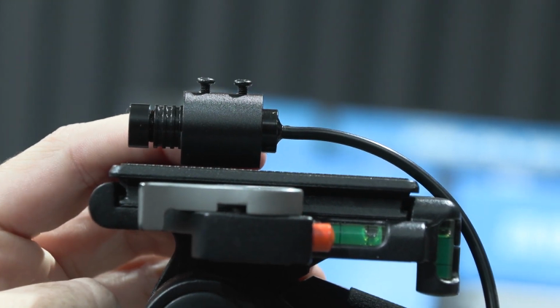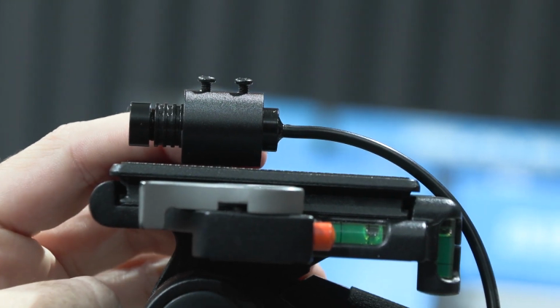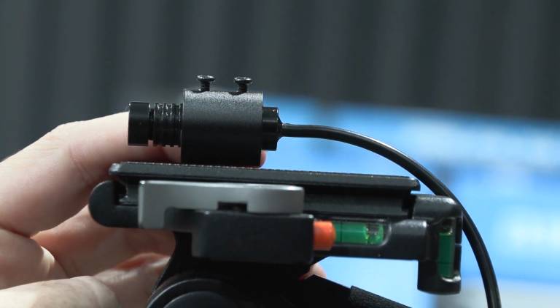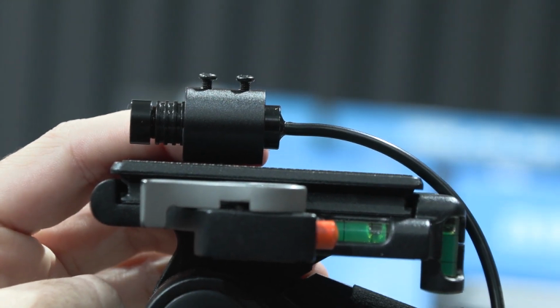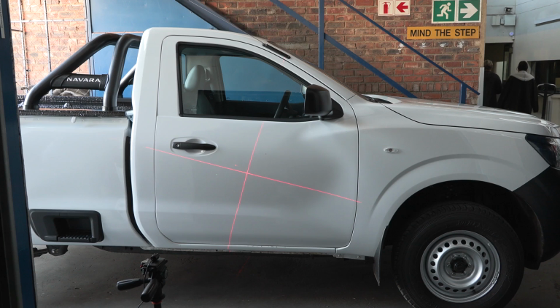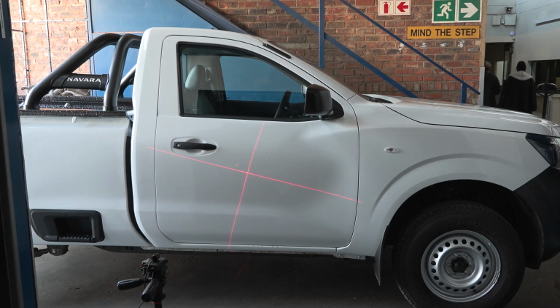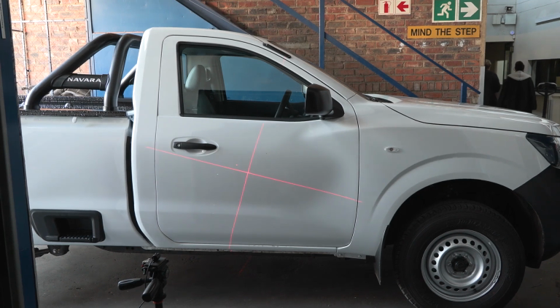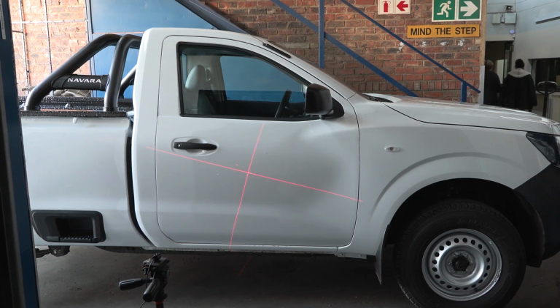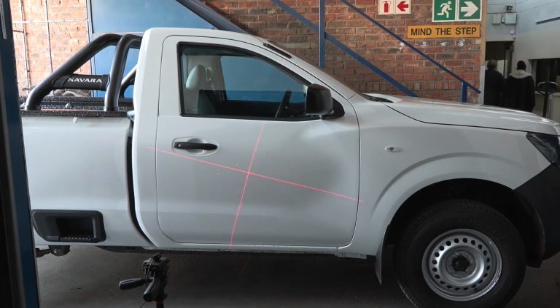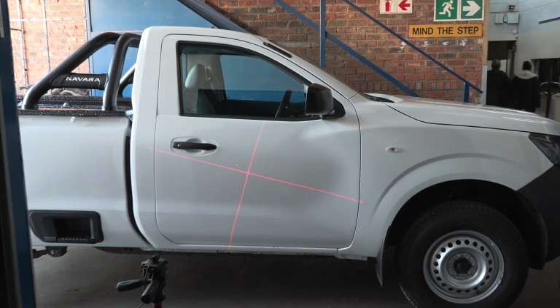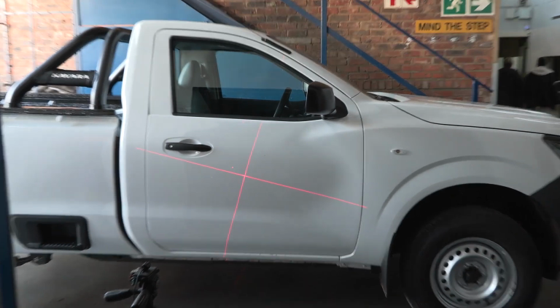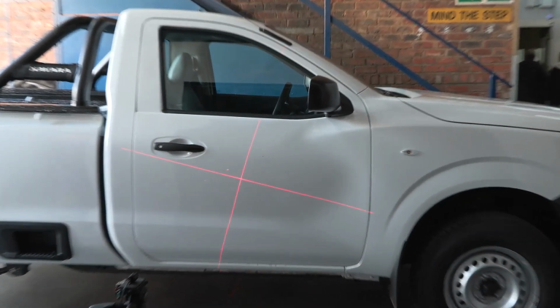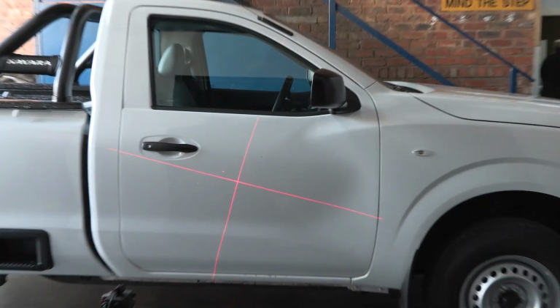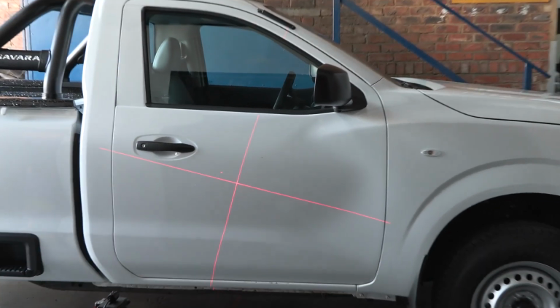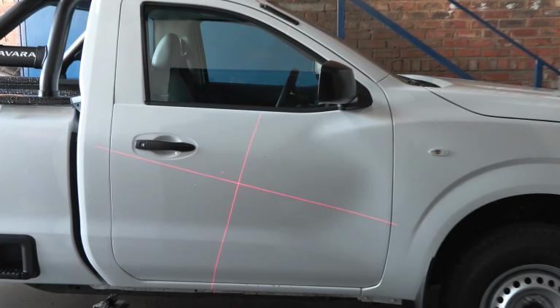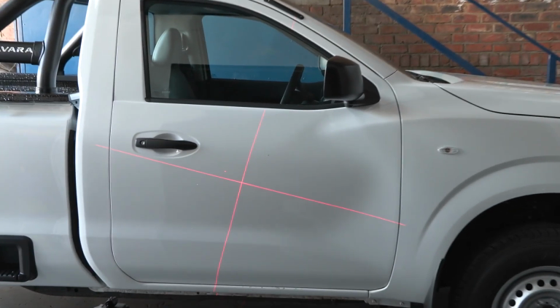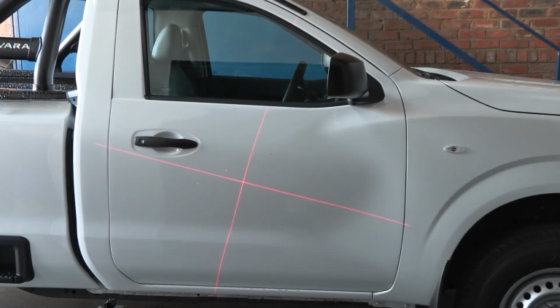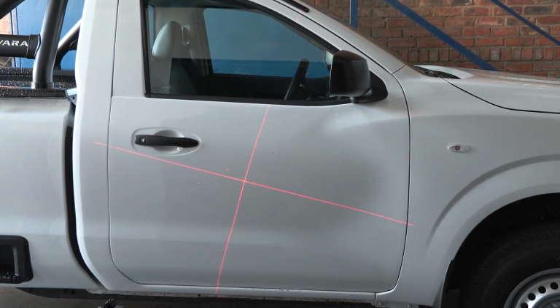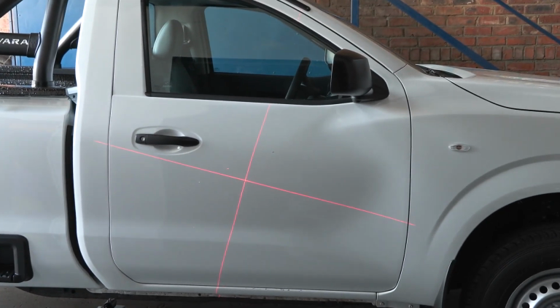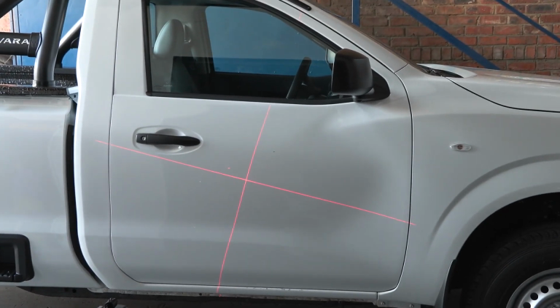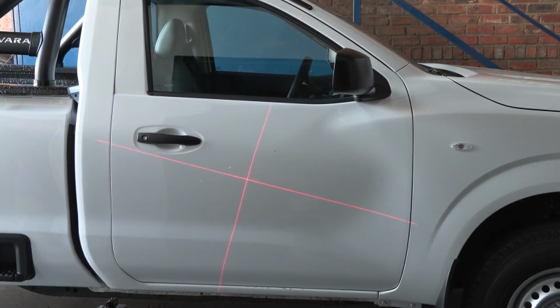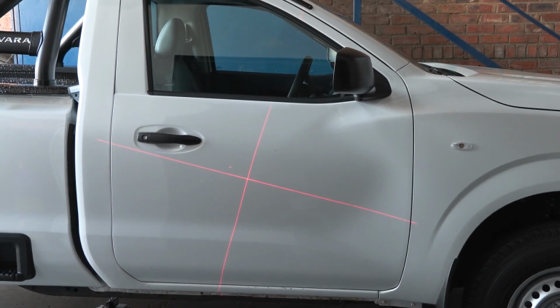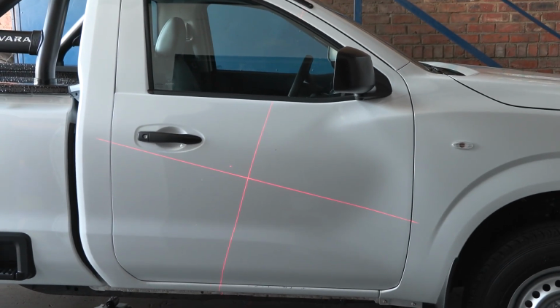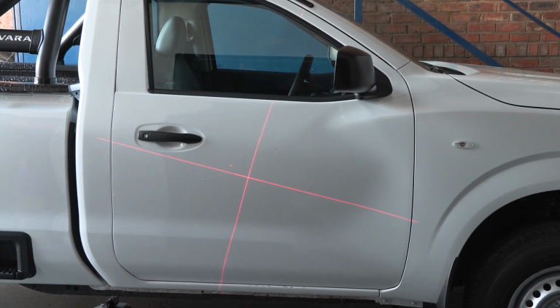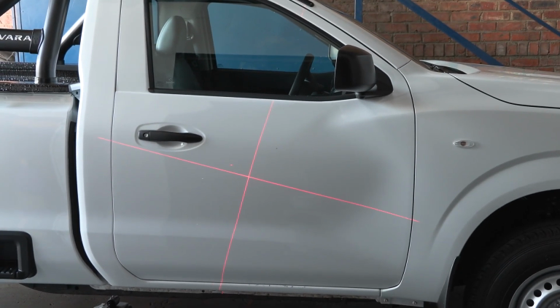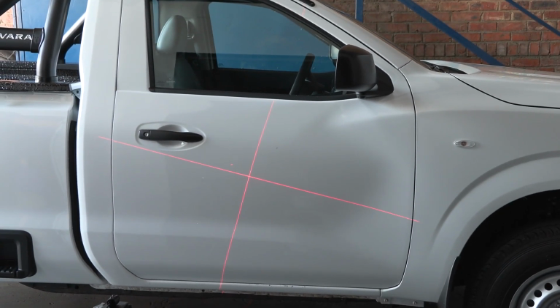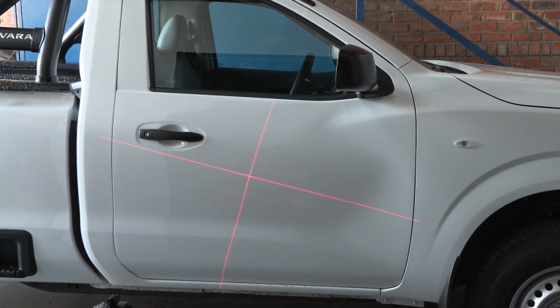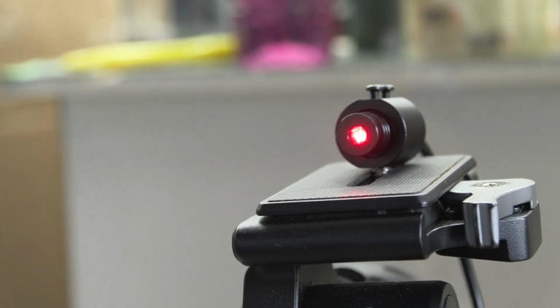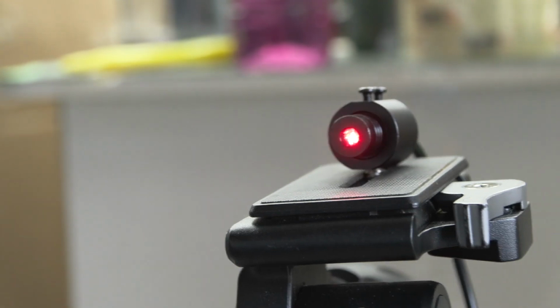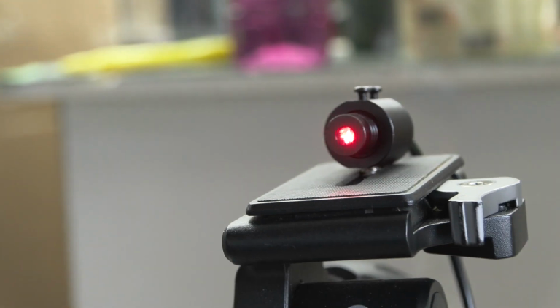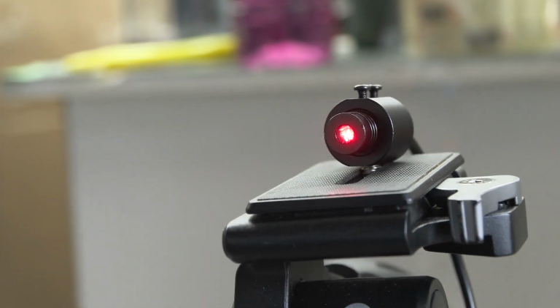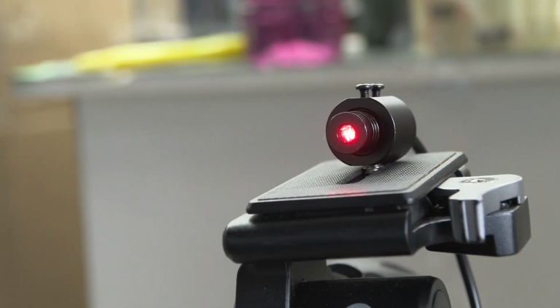Once we've got that perfect alignment we're looking for, I'm going to be locking the laser in place so nothing can go wrong.